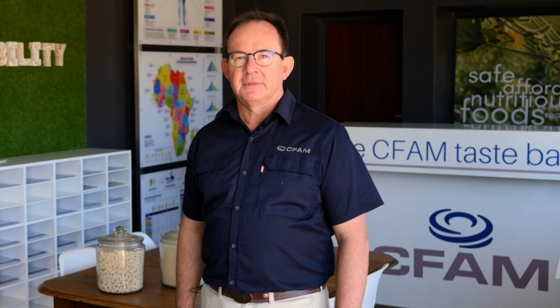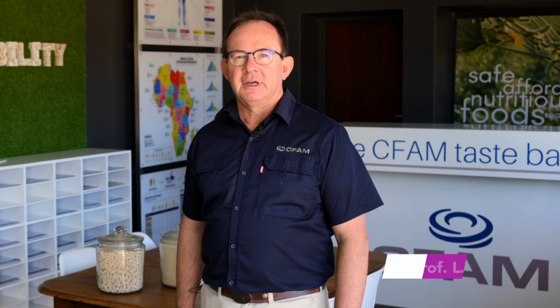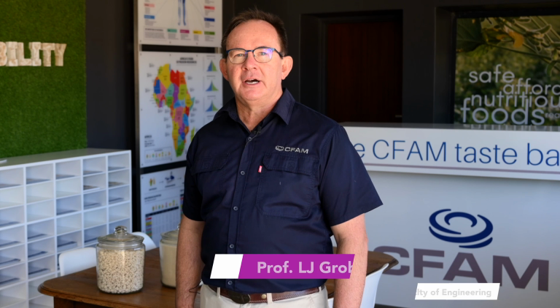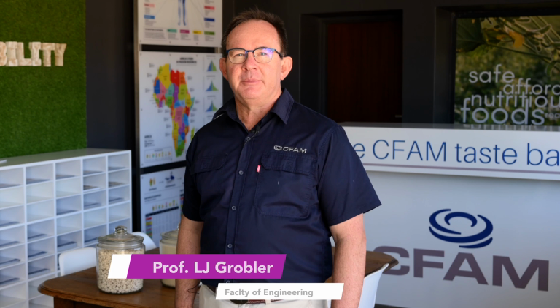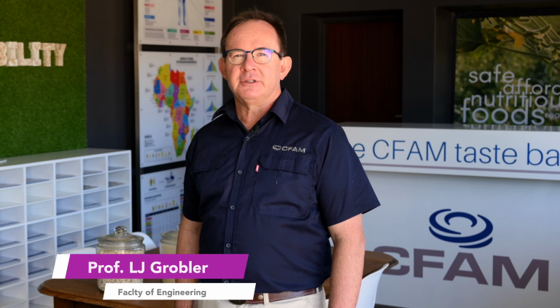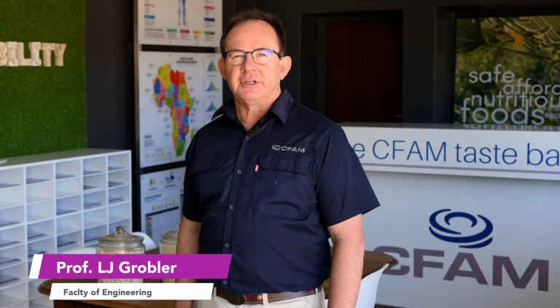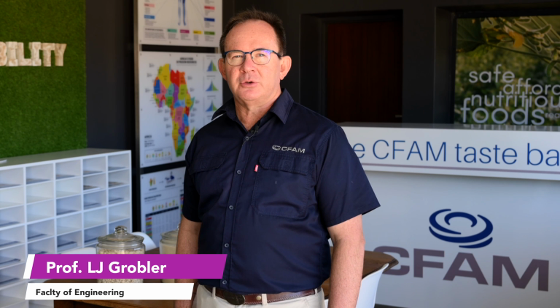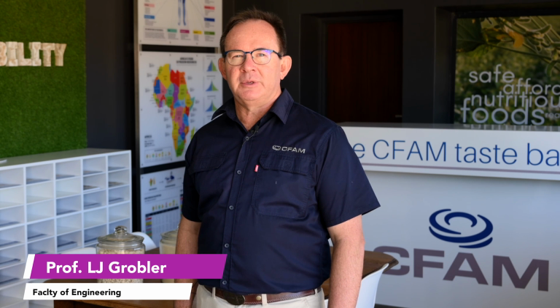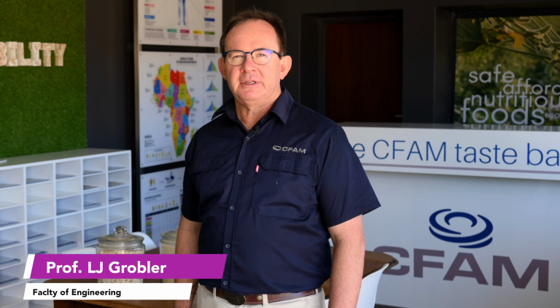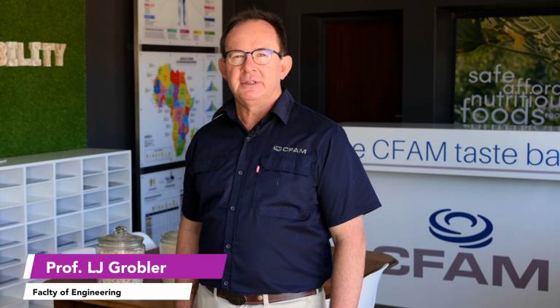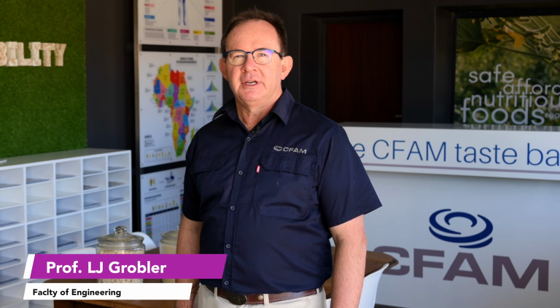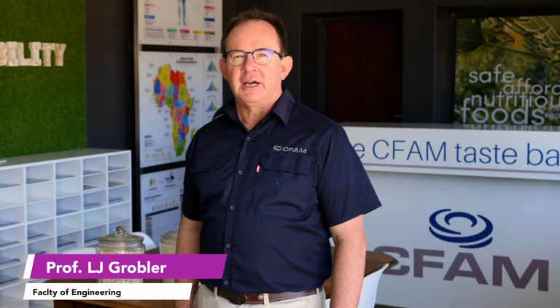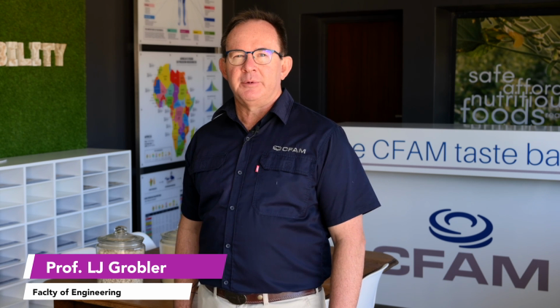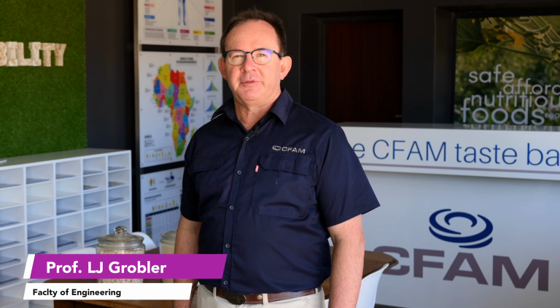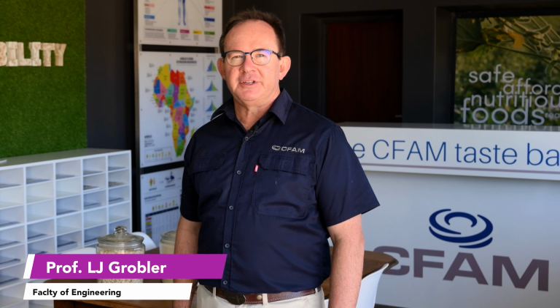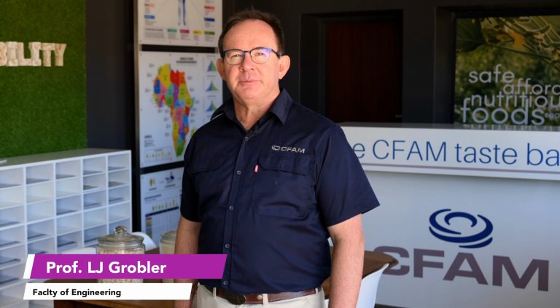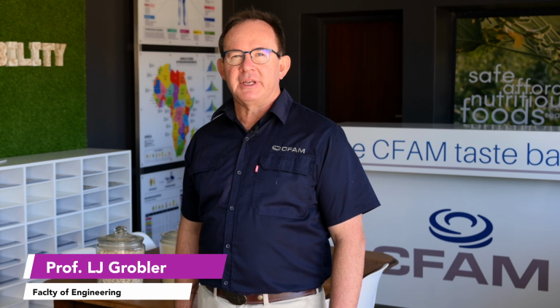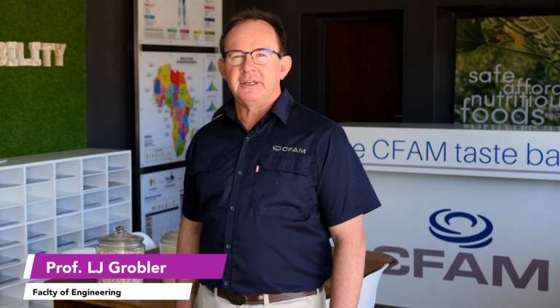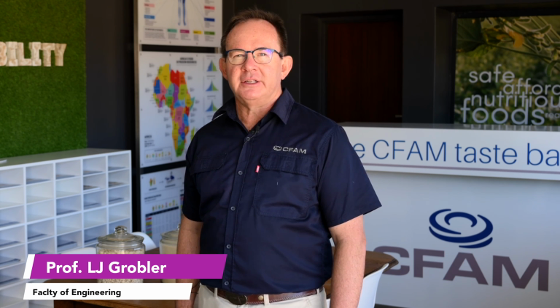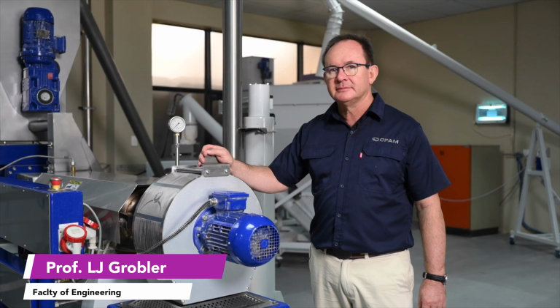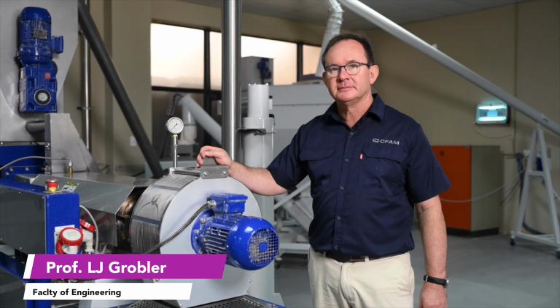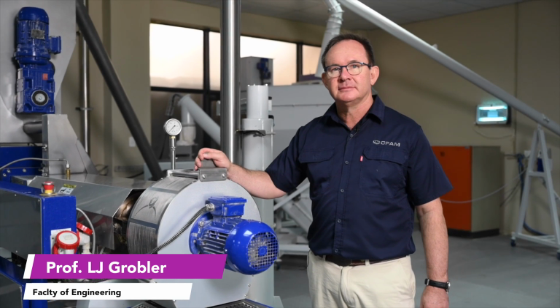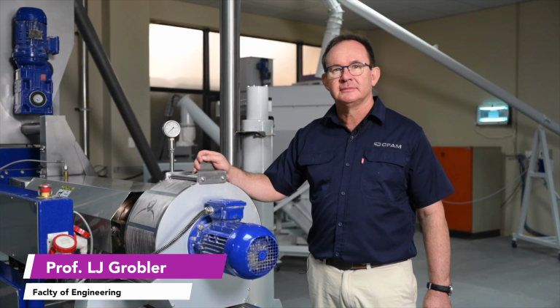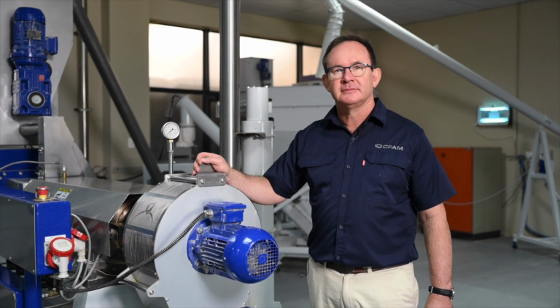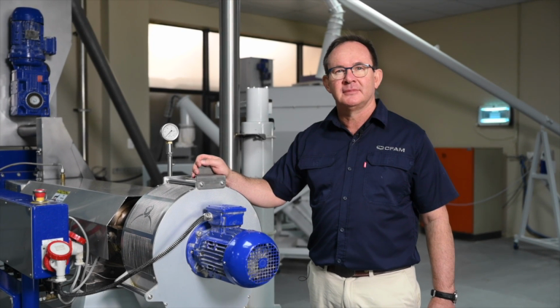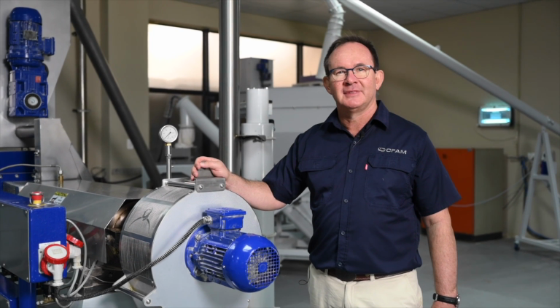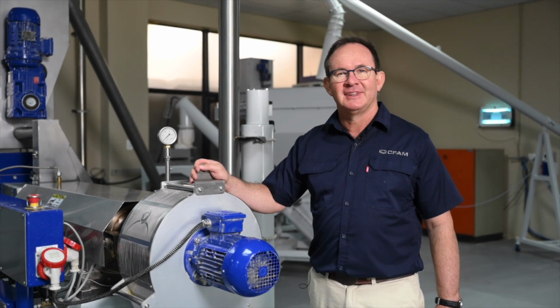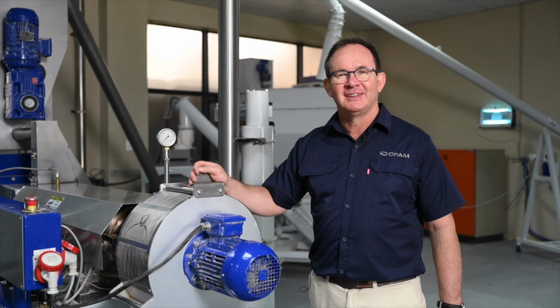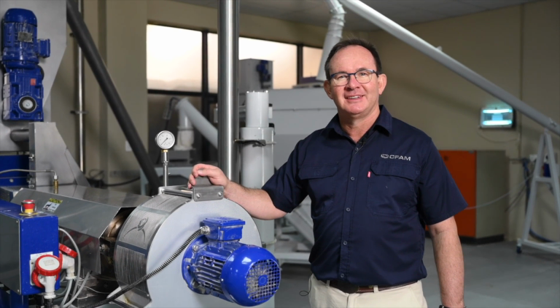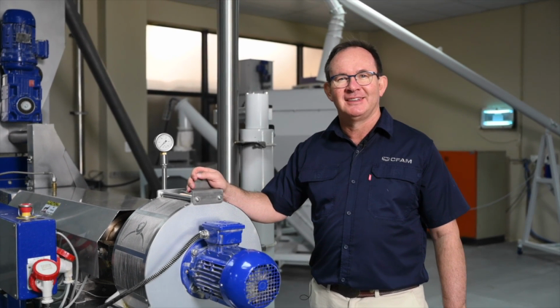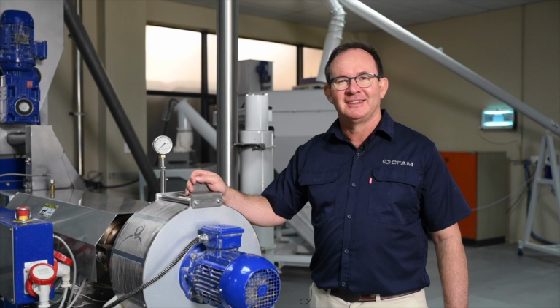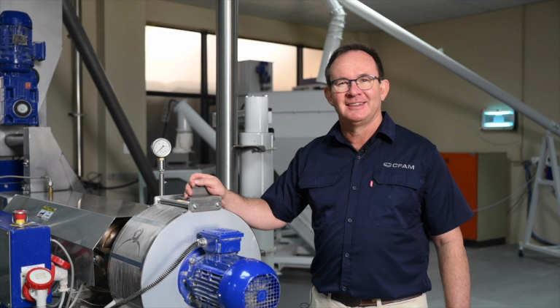I'm LJ Grobler. I'm a professor in mechanical engineering at the Northwest University.